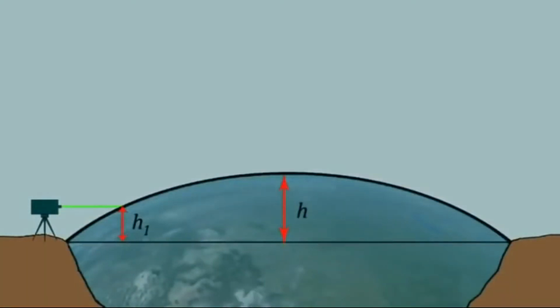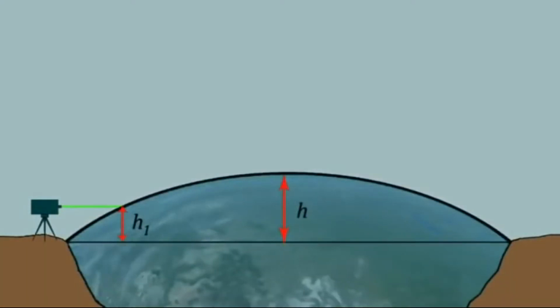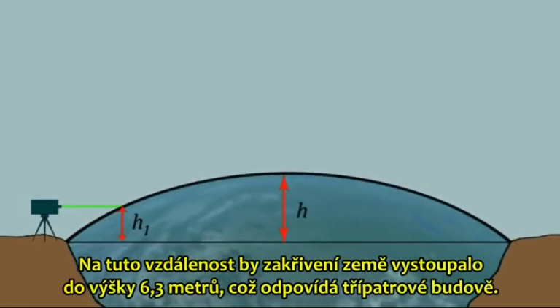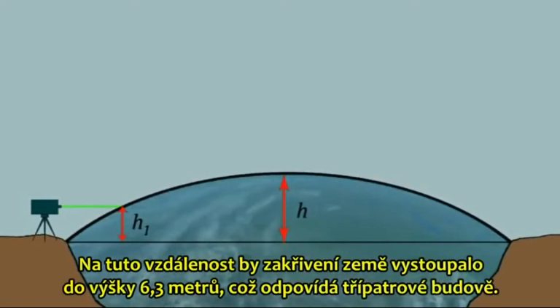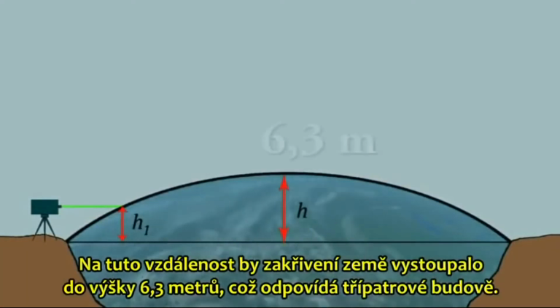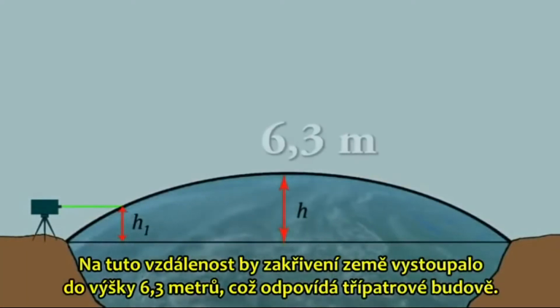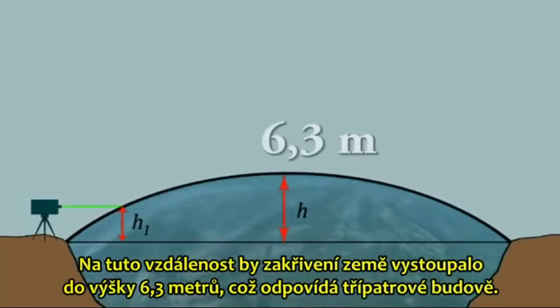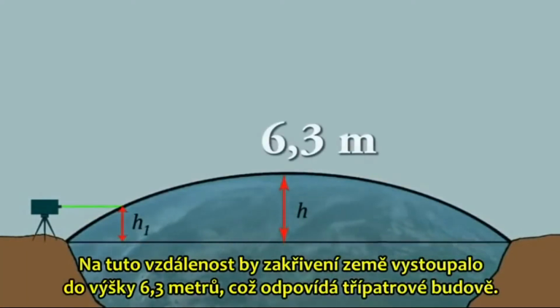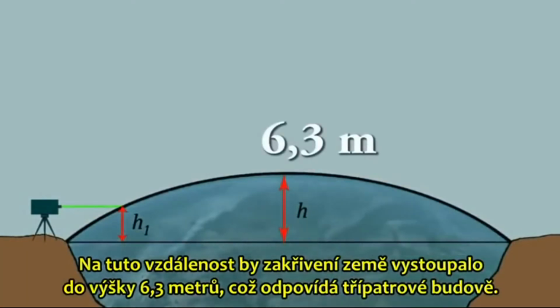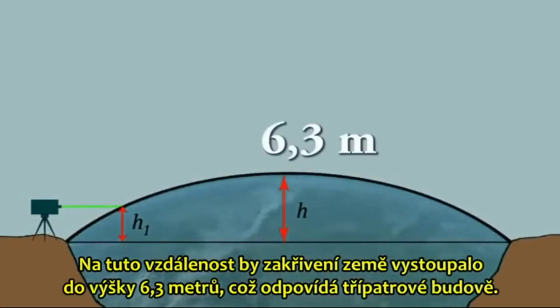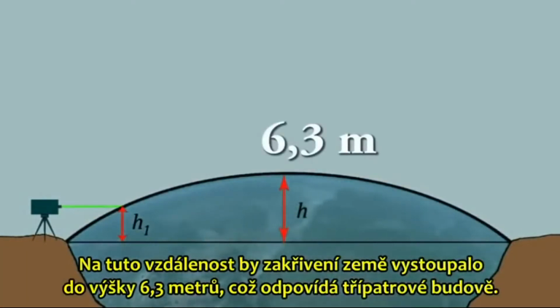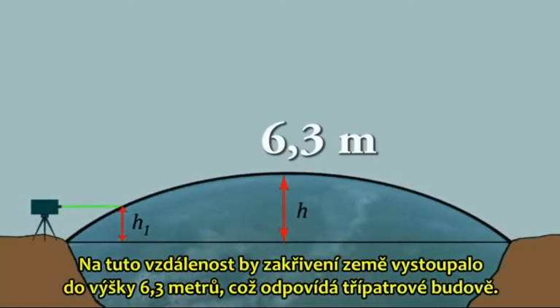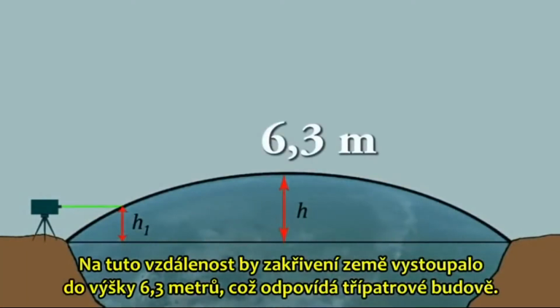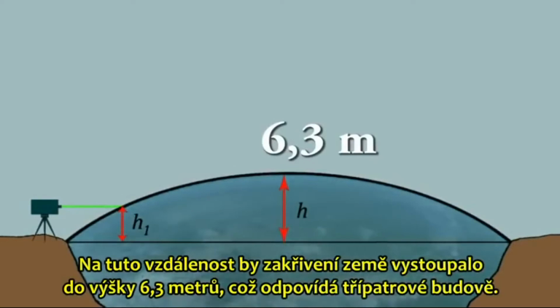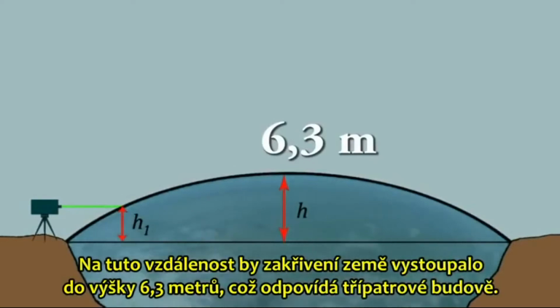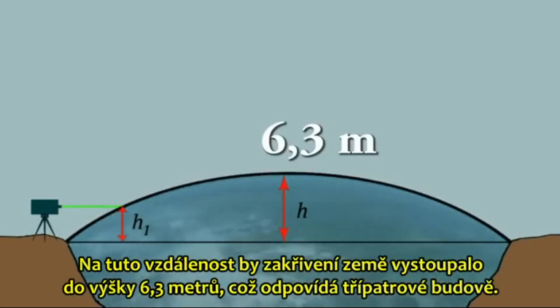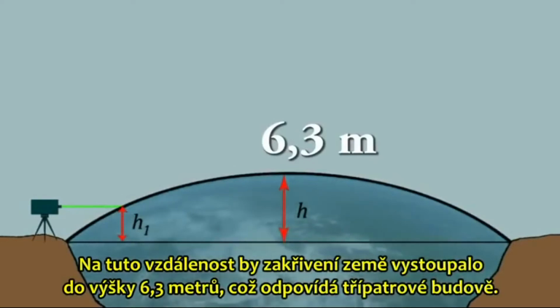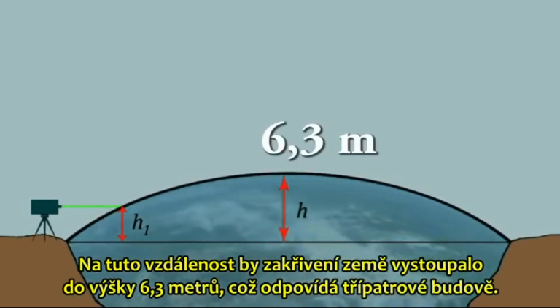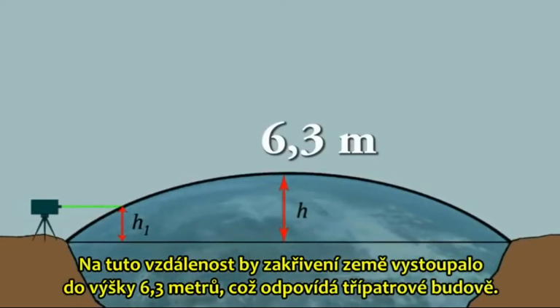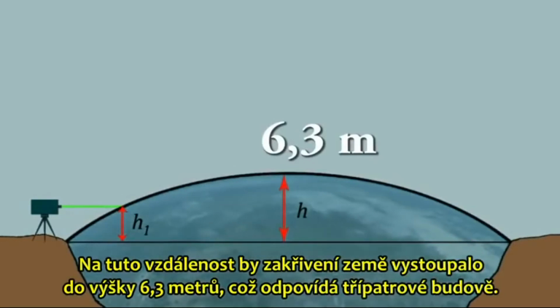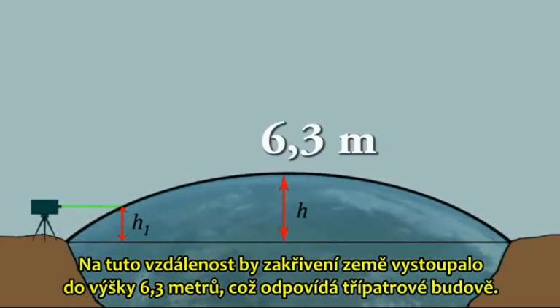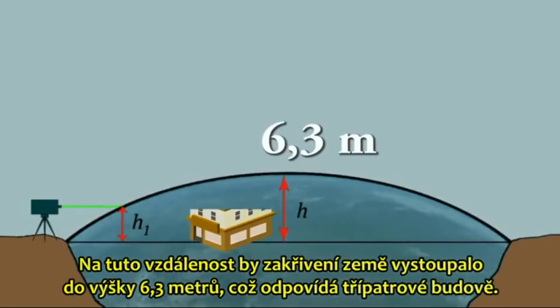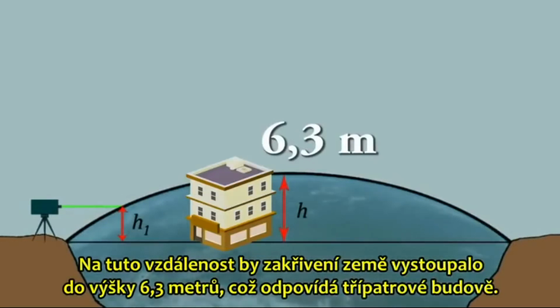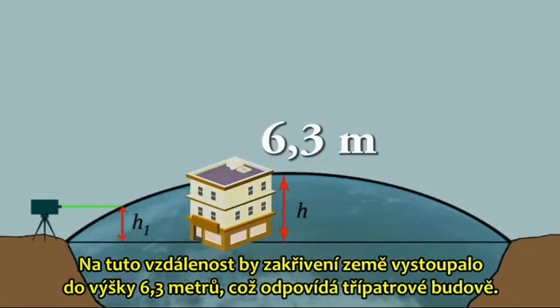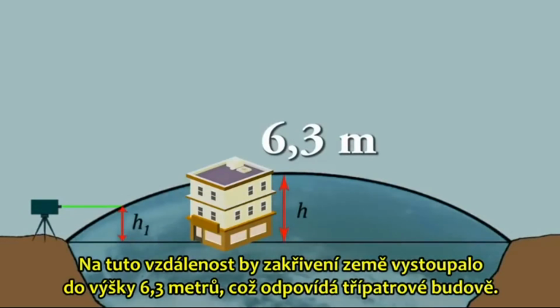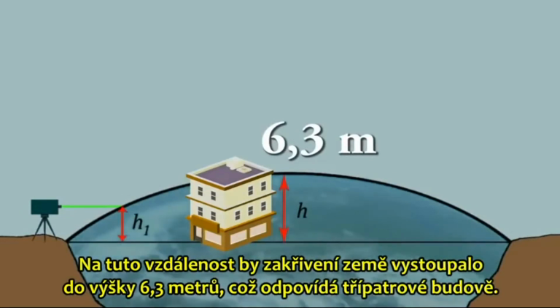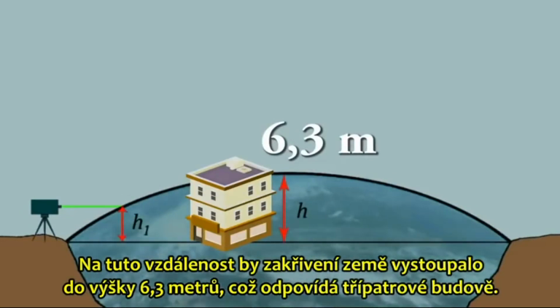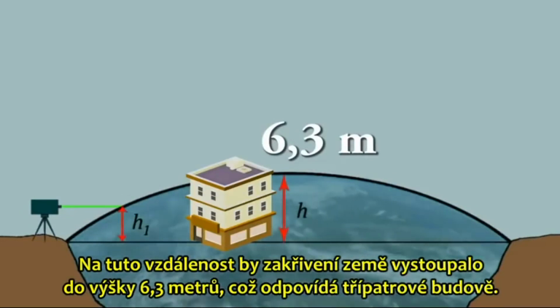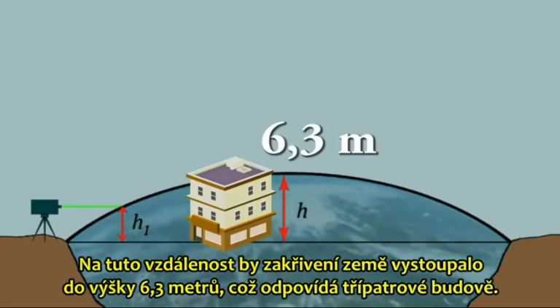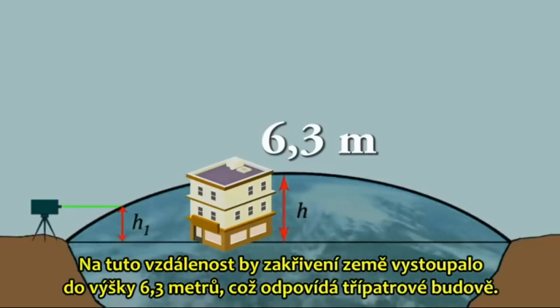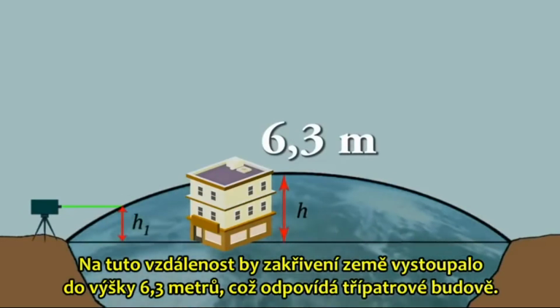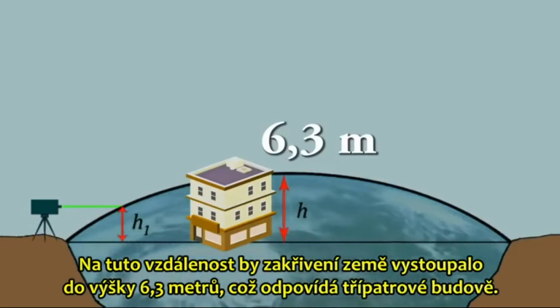At that distance, the Earth's curvature would have risen 6.3 meters, equivalent to a three-story building.